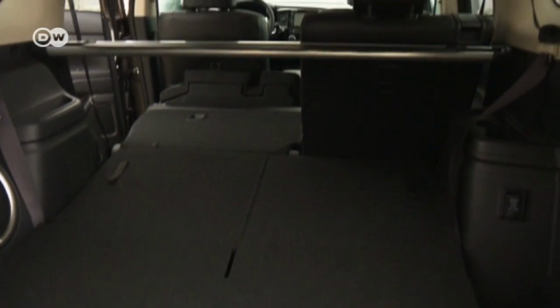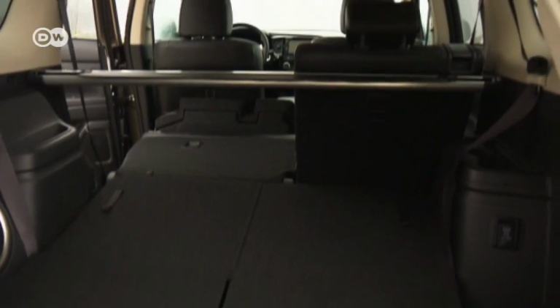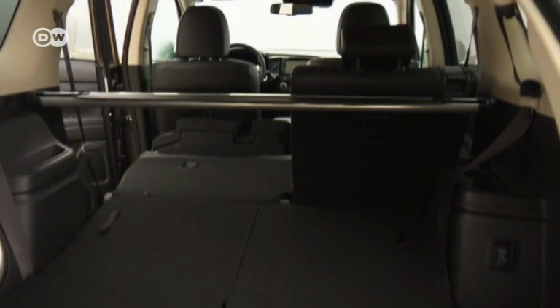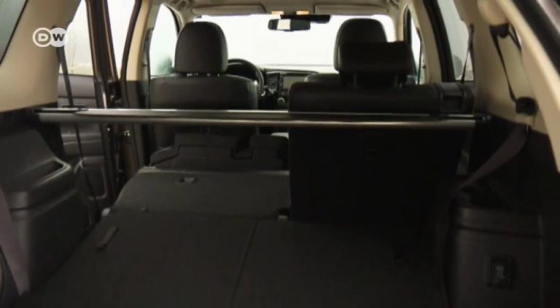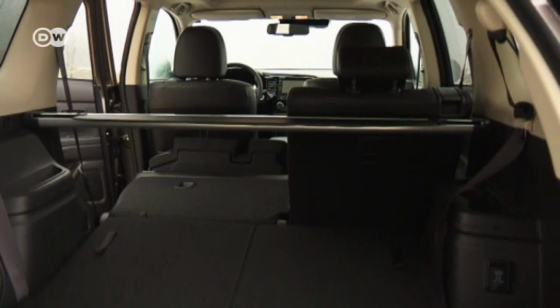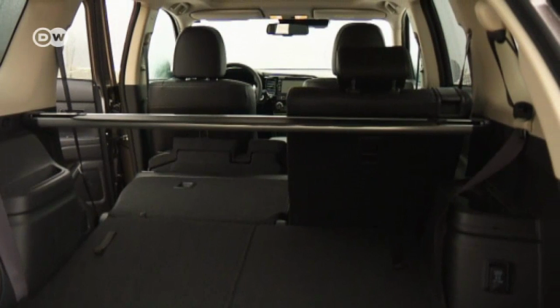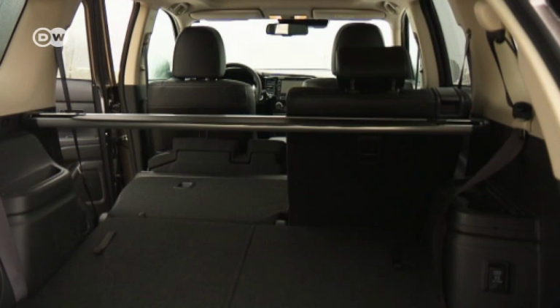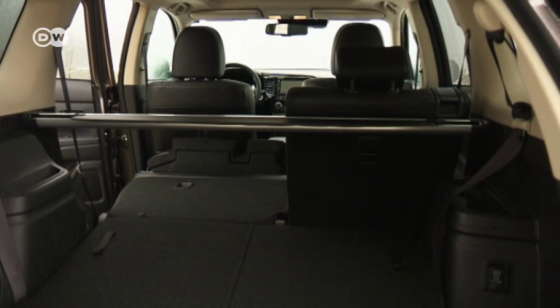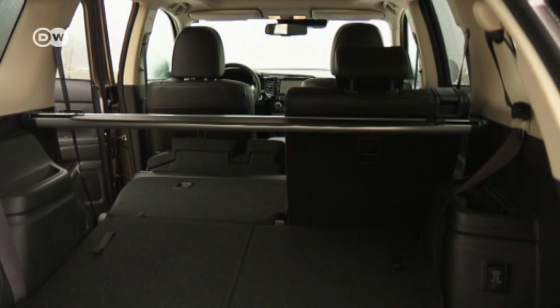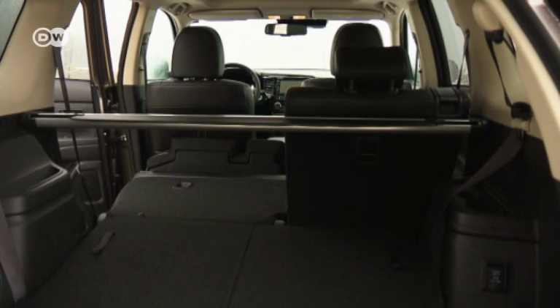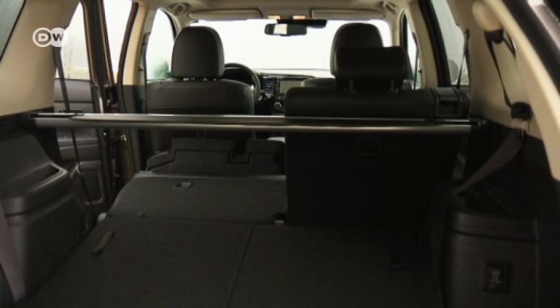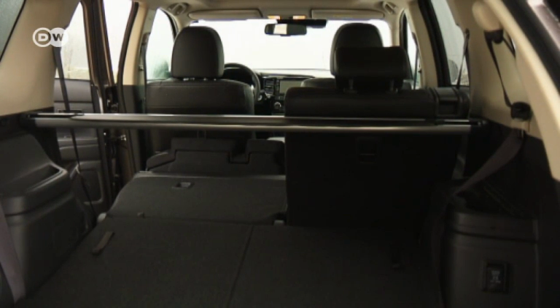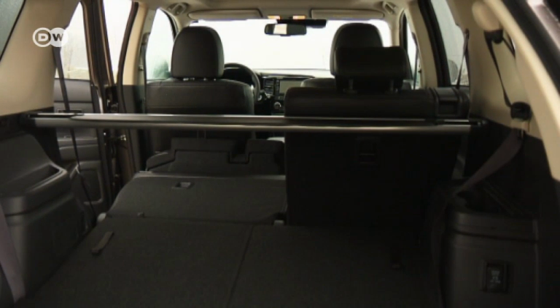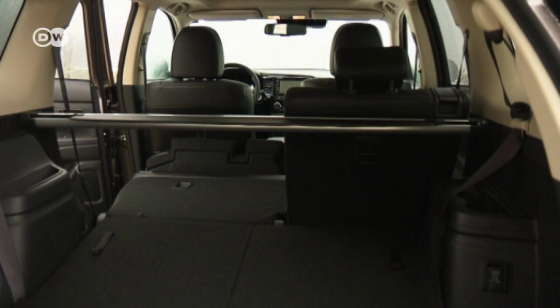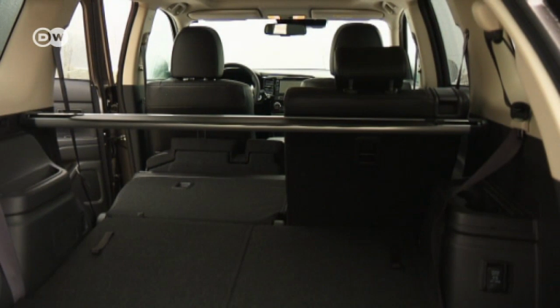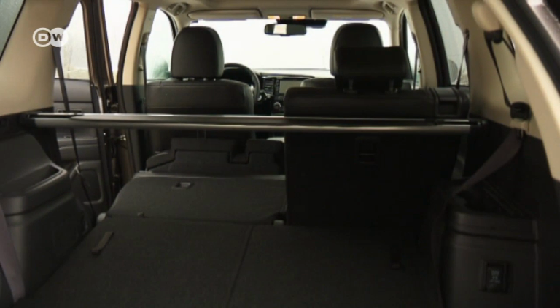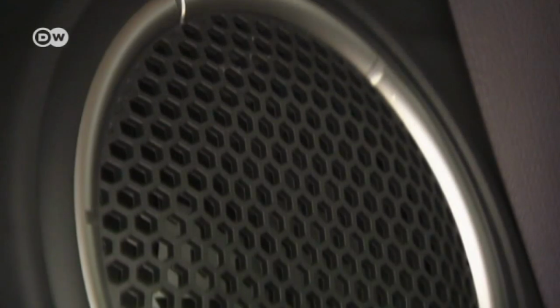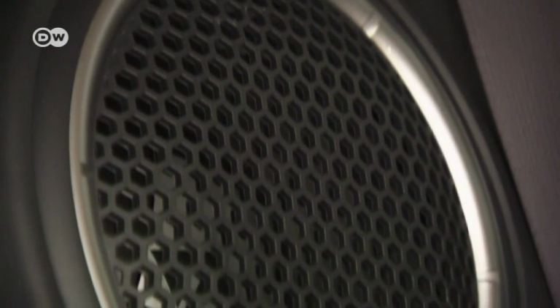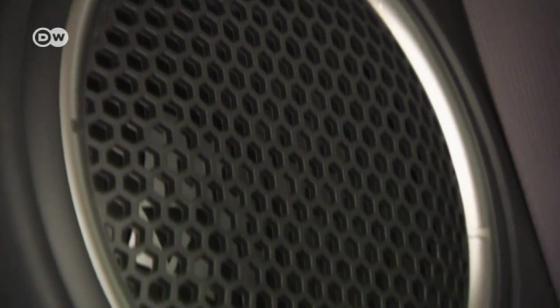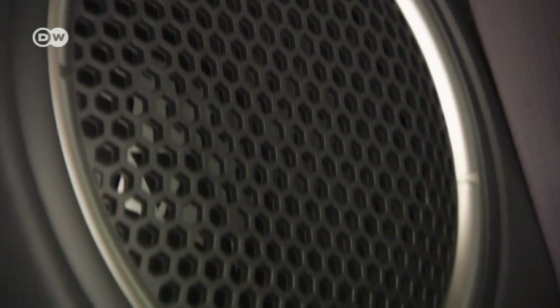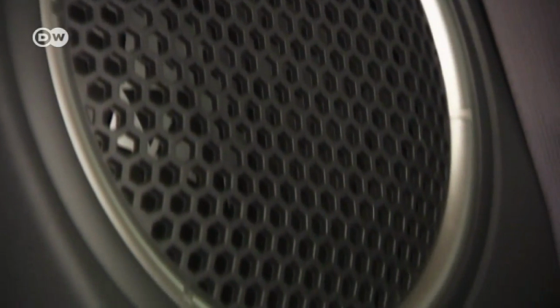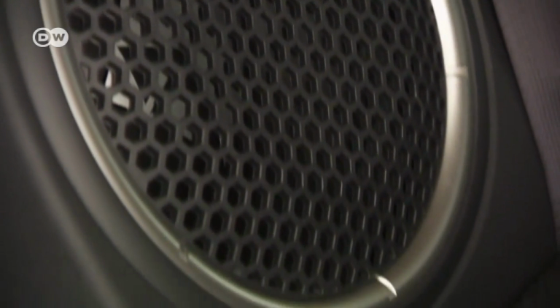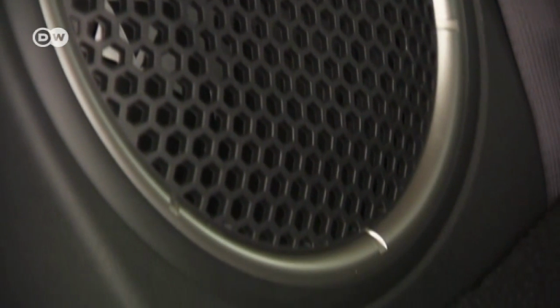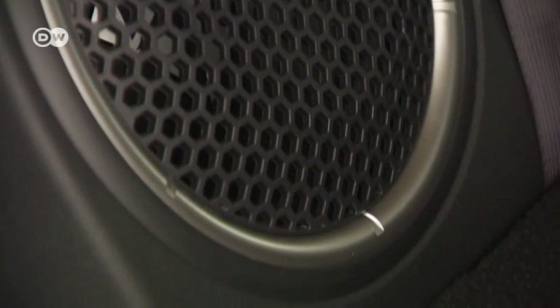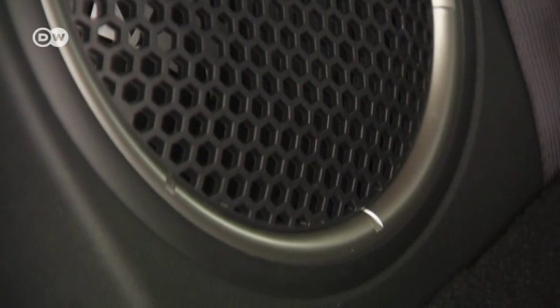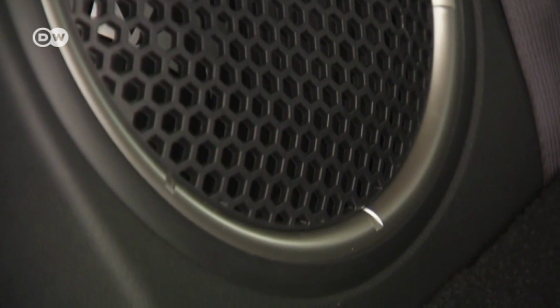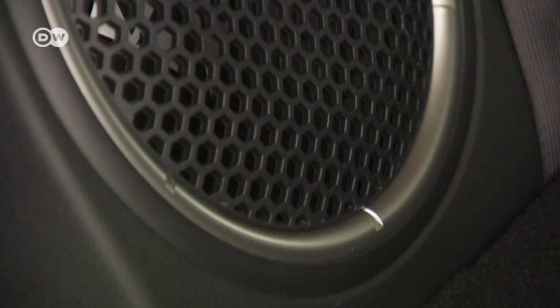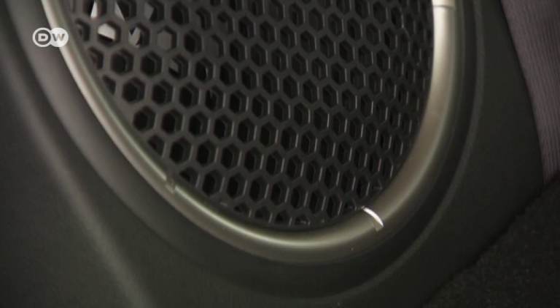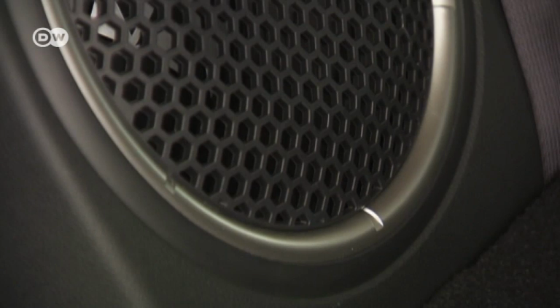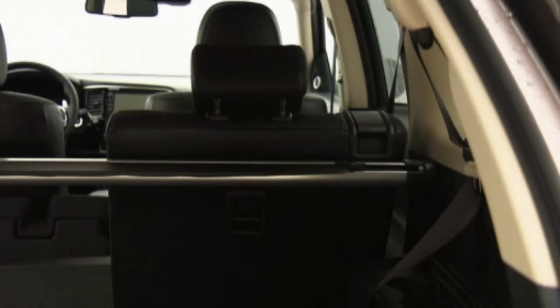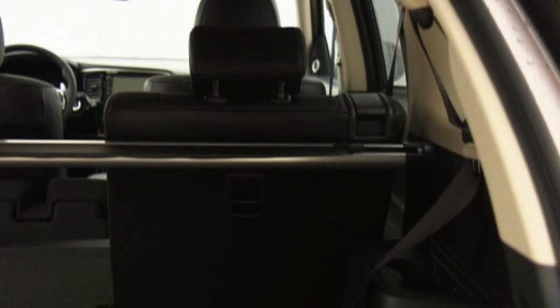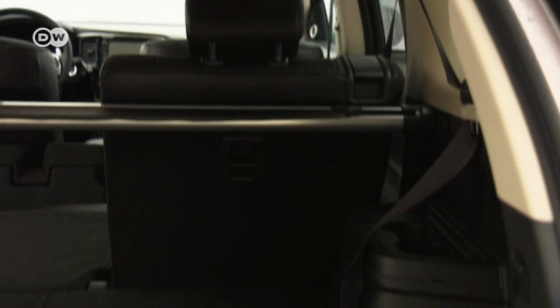The third row of seats is only available with the diesel edition. Gasoline engine buyers will have to make do with five seats.